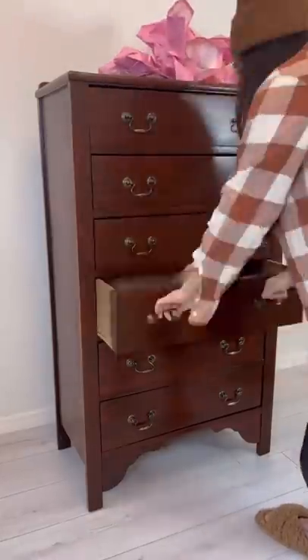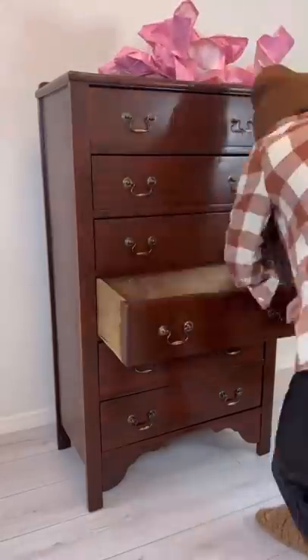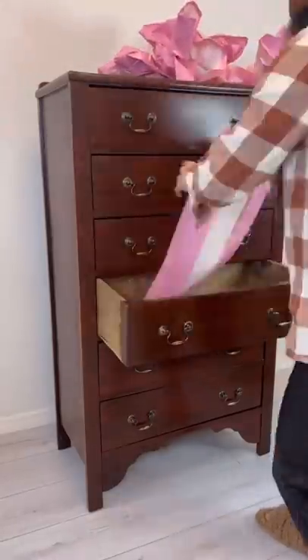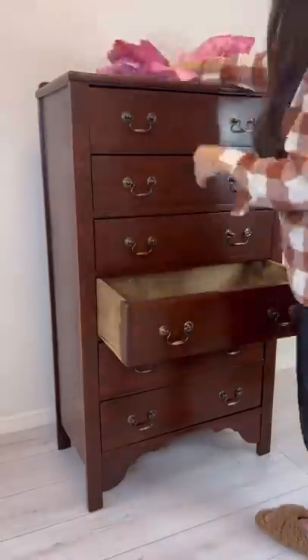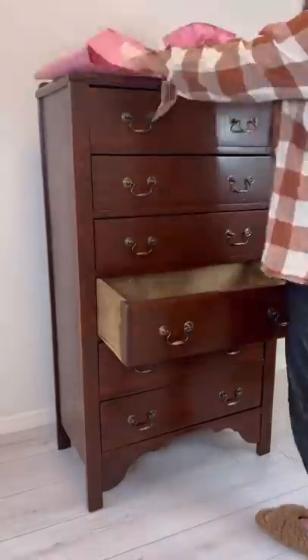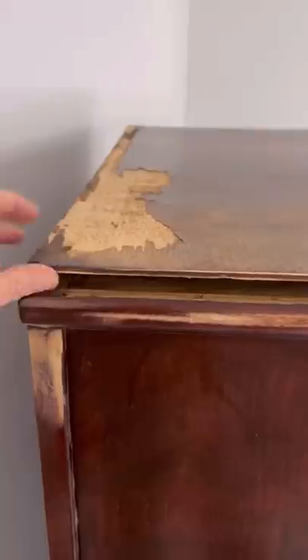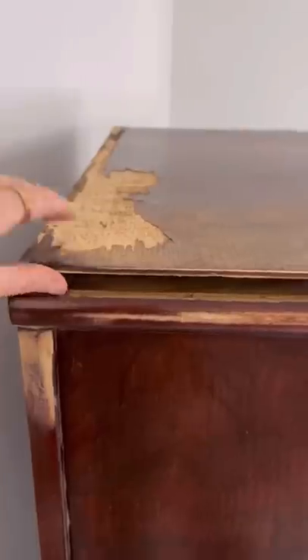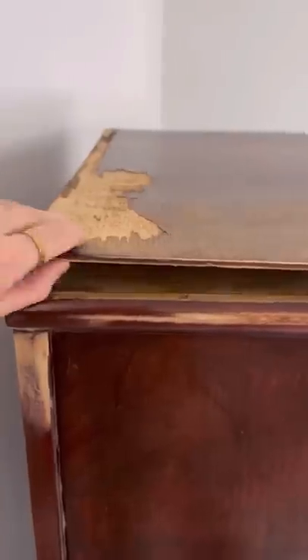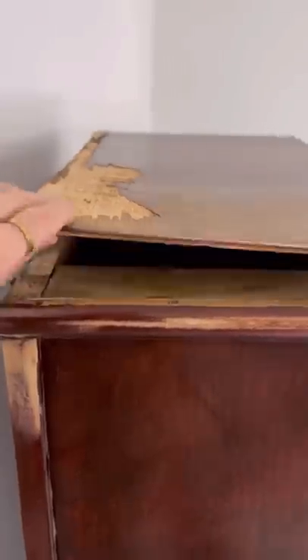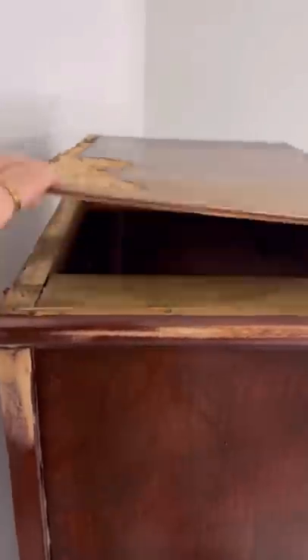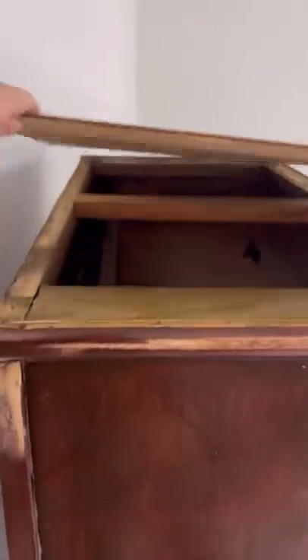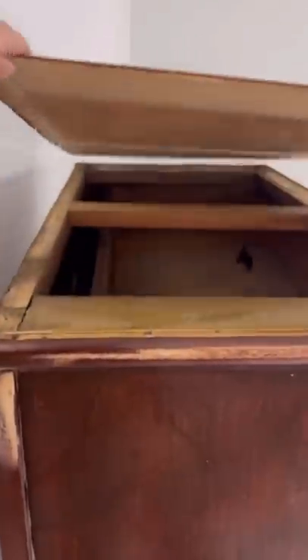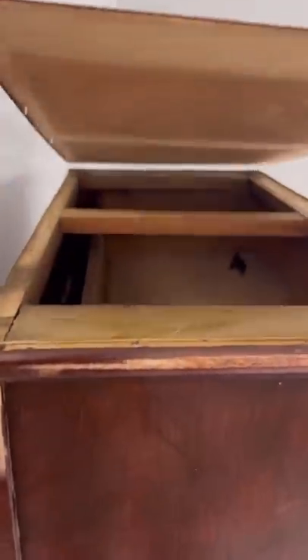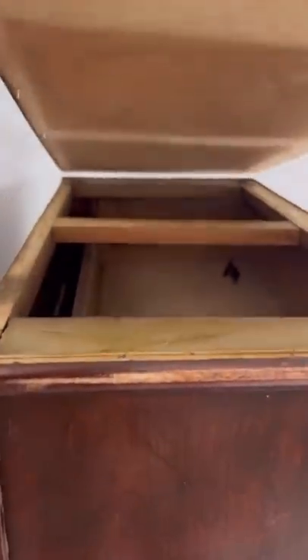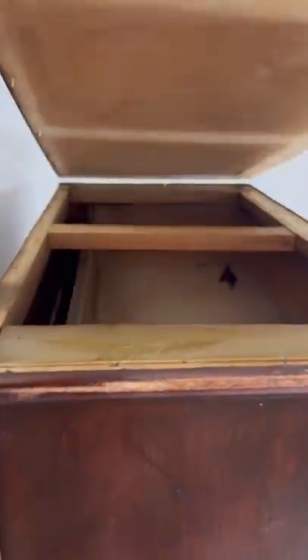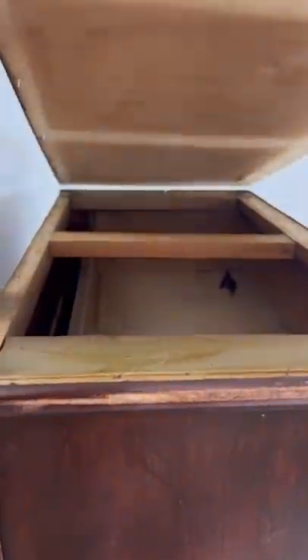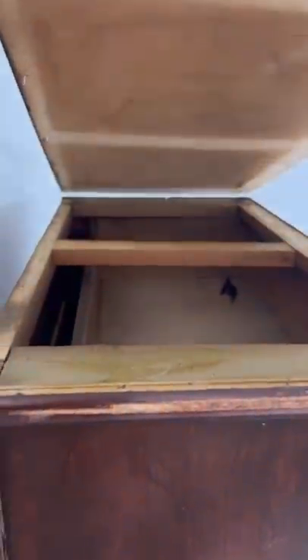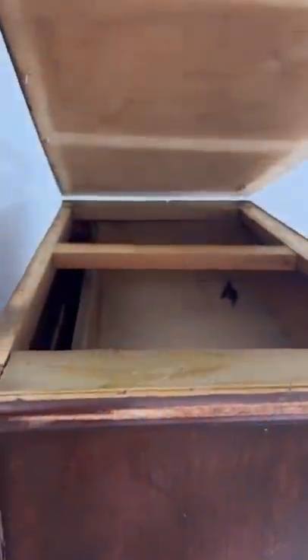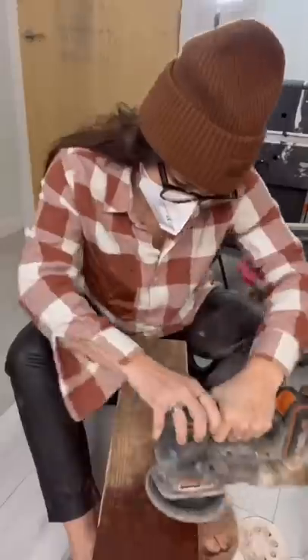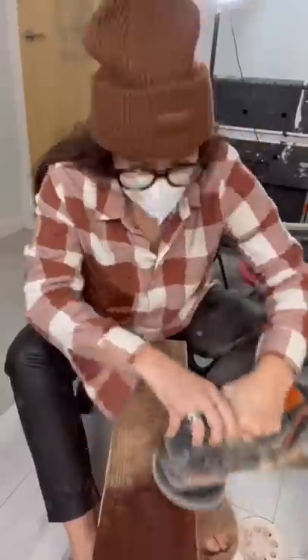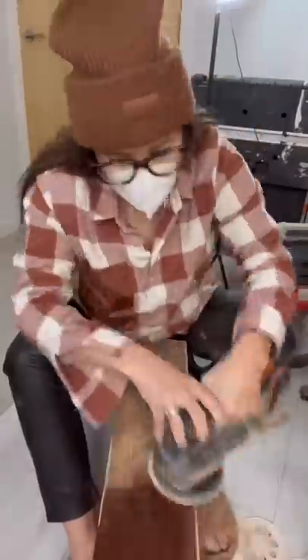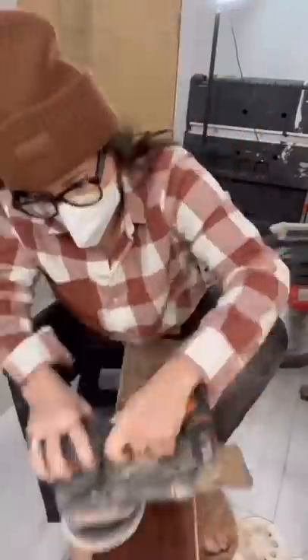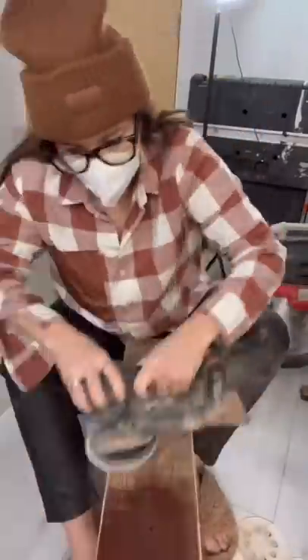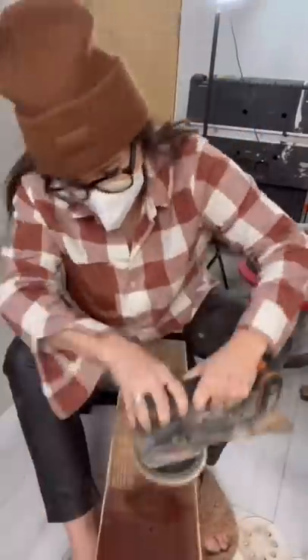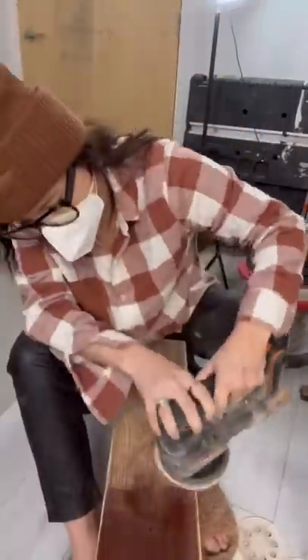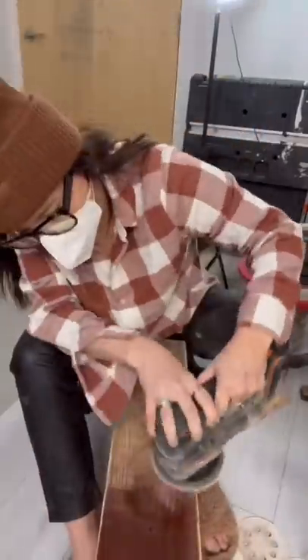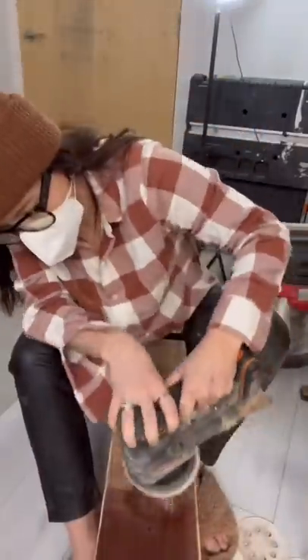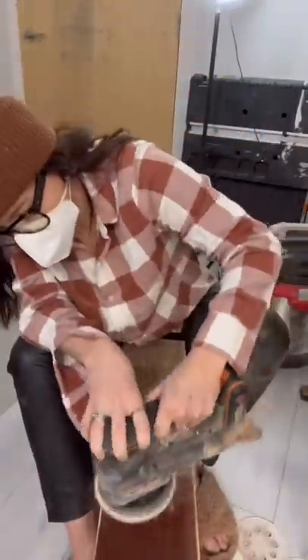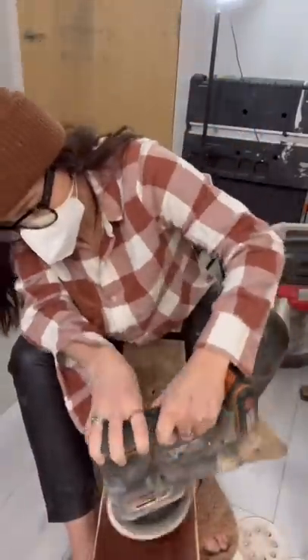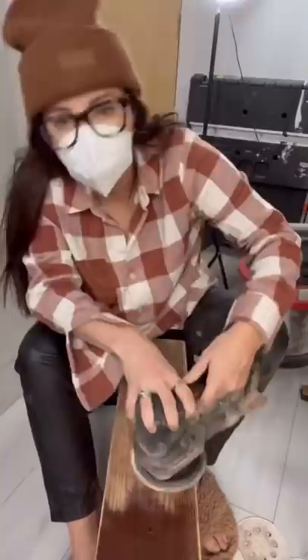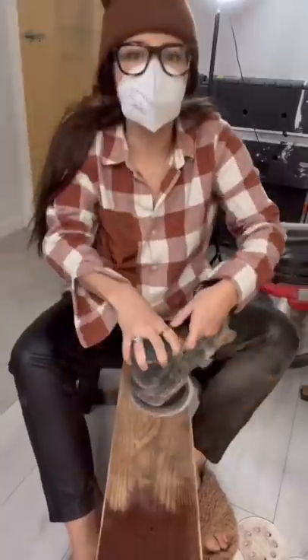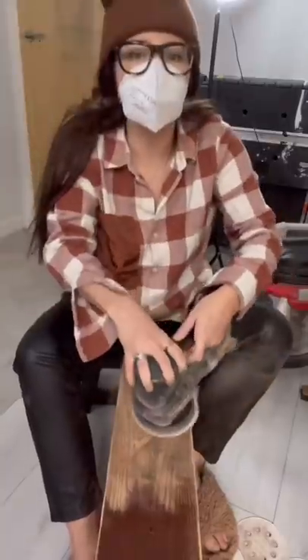I removed everything in the drawers and then I also removed the top because it was lifted and it was broken.